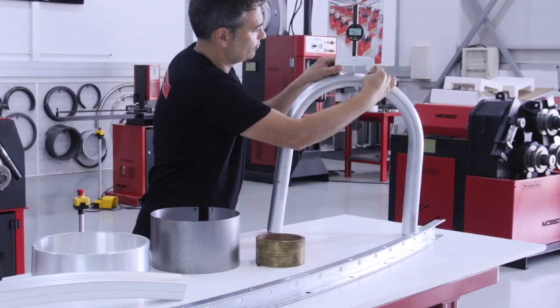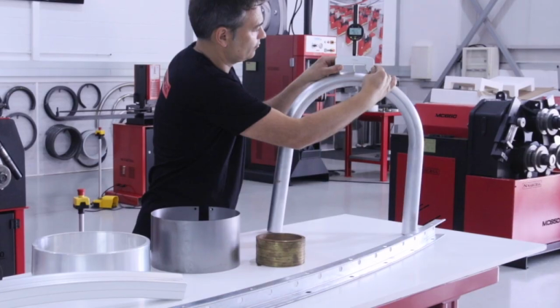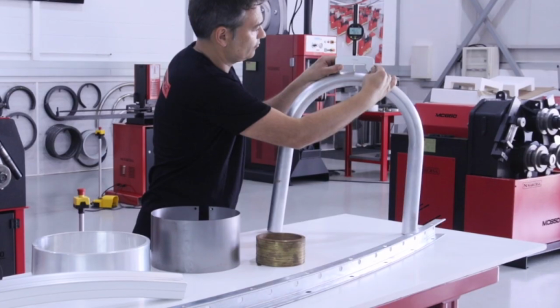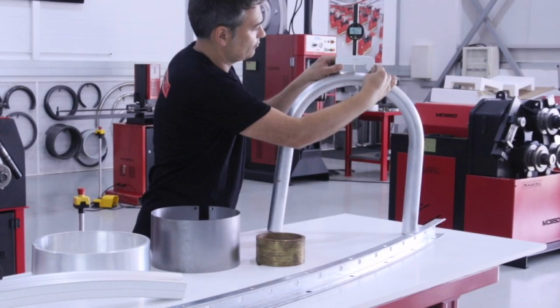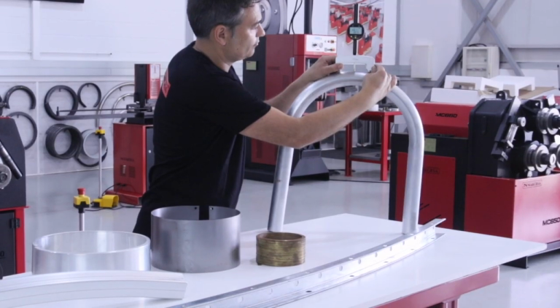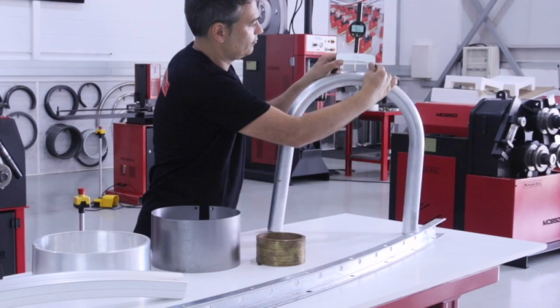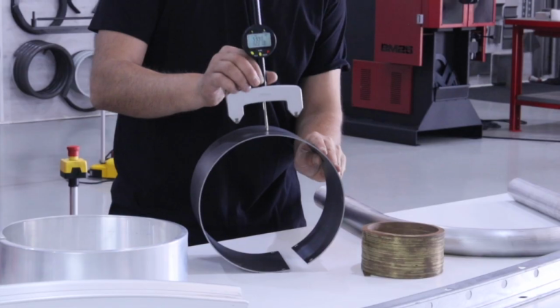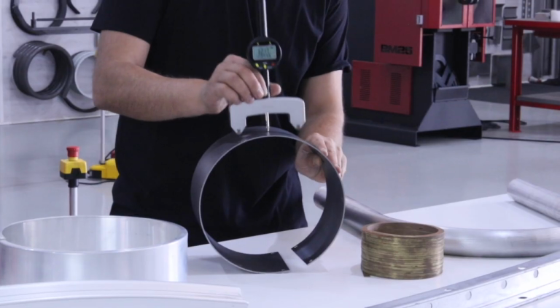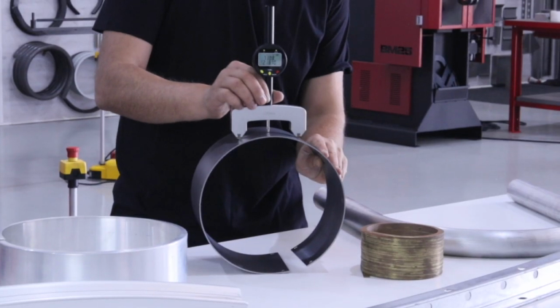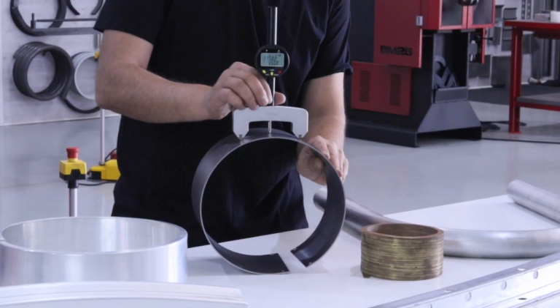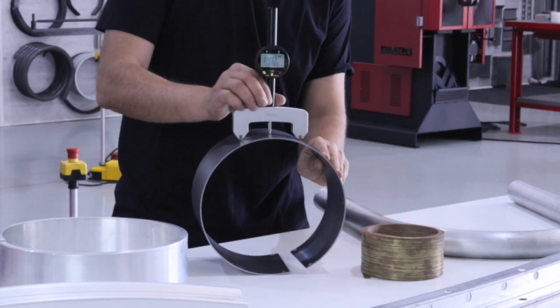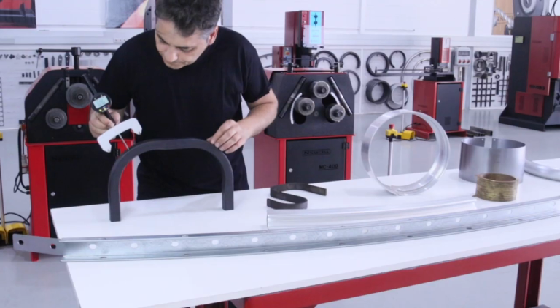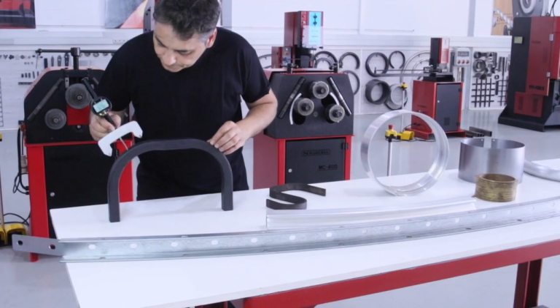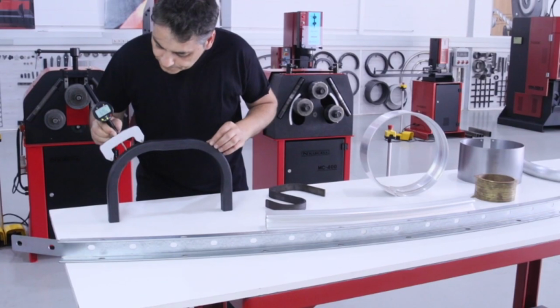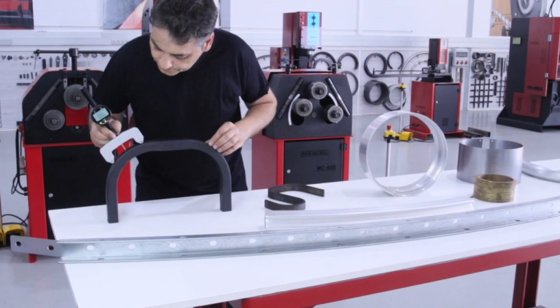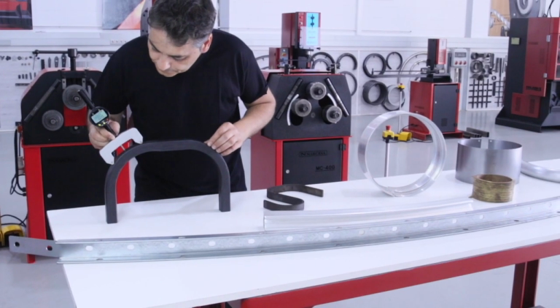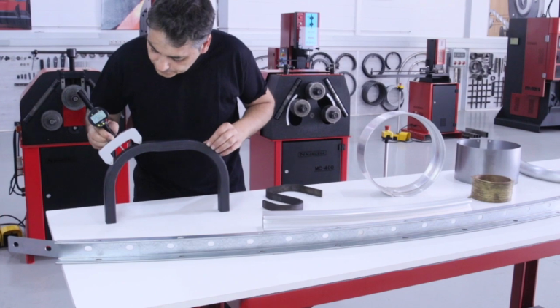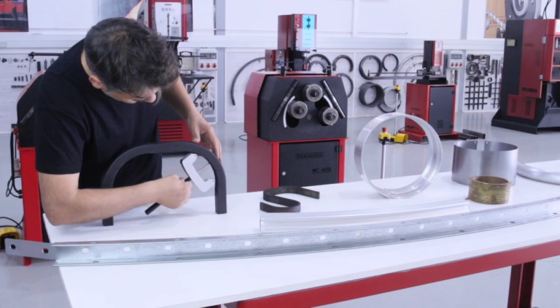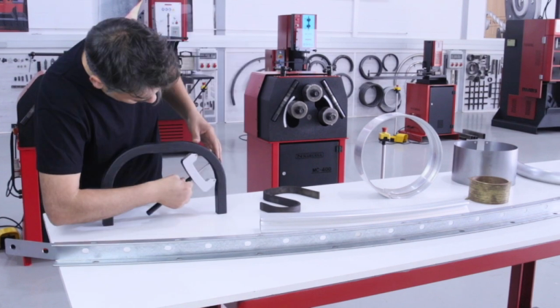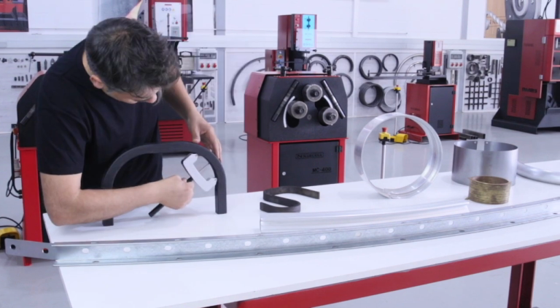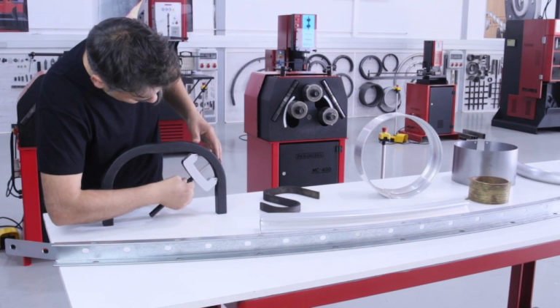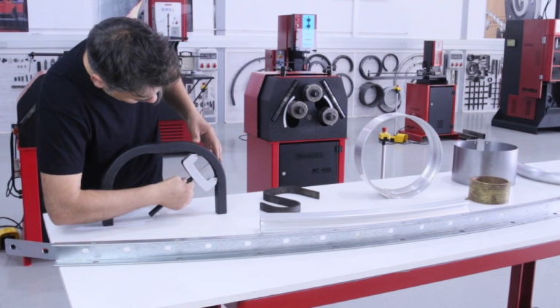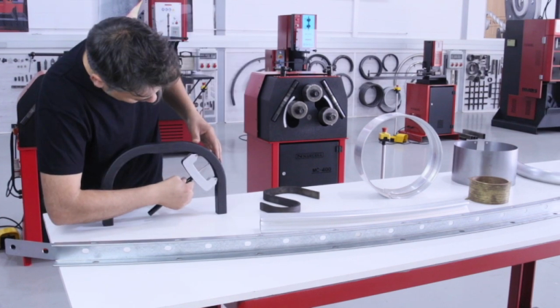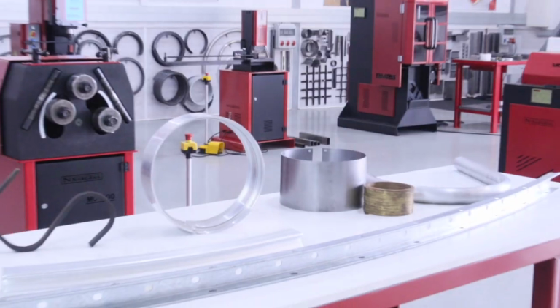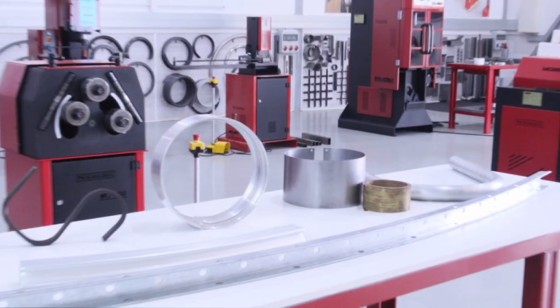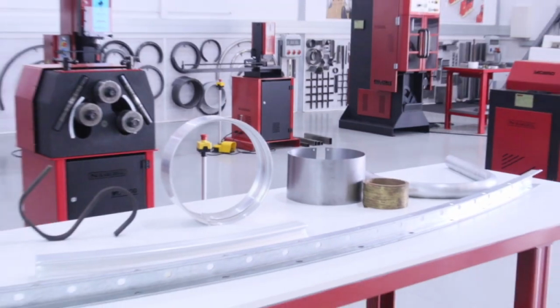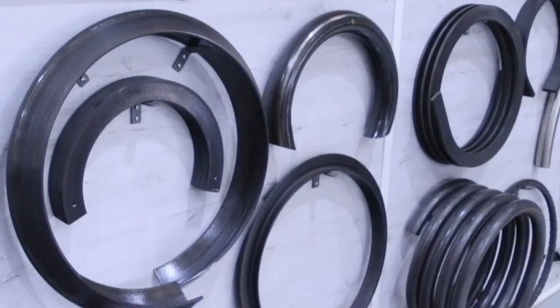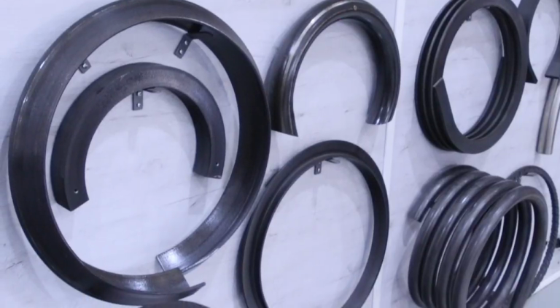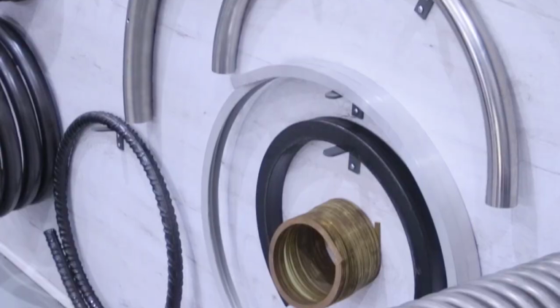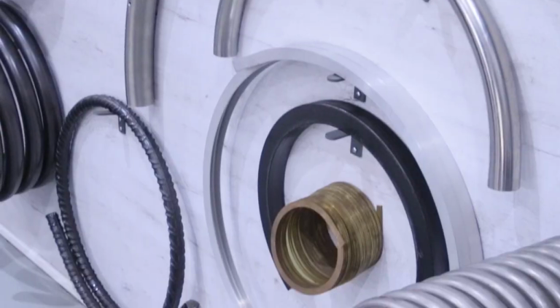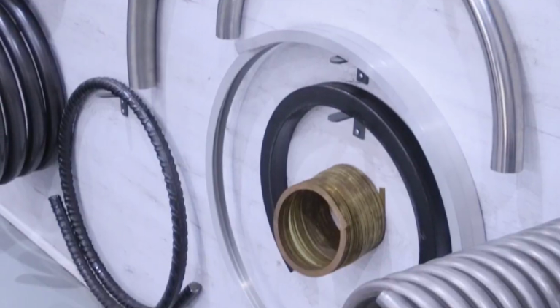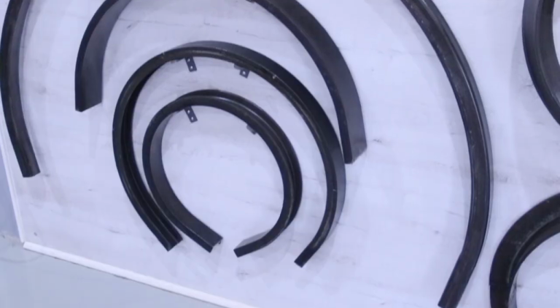At Nargesa, we appreciate your continued trust in our brand. Thank you.